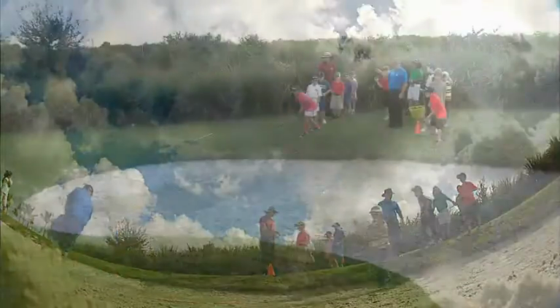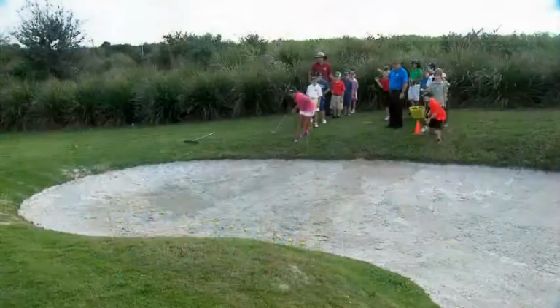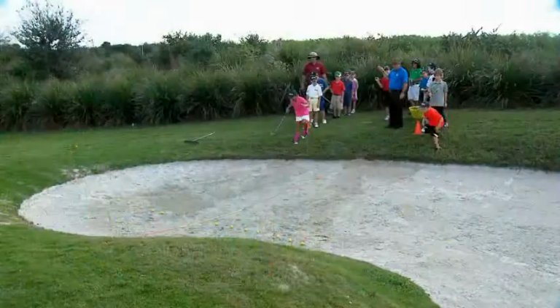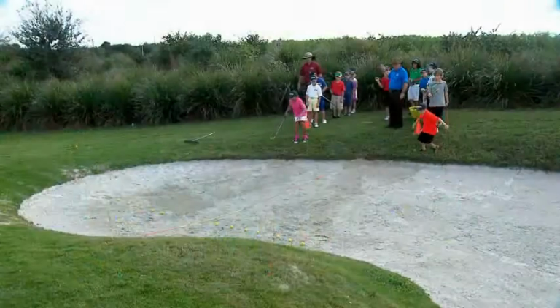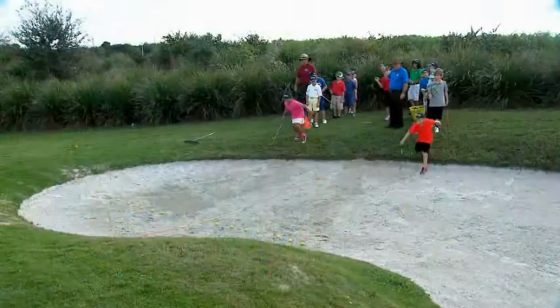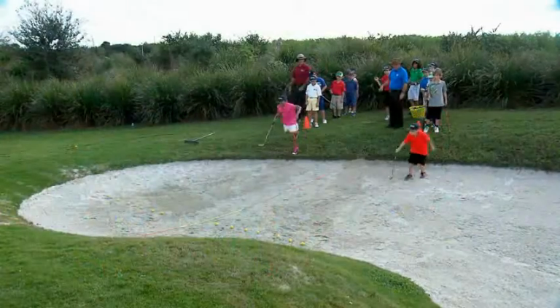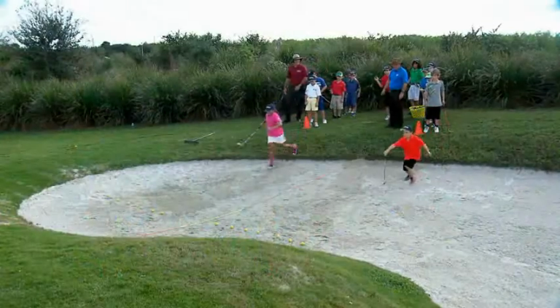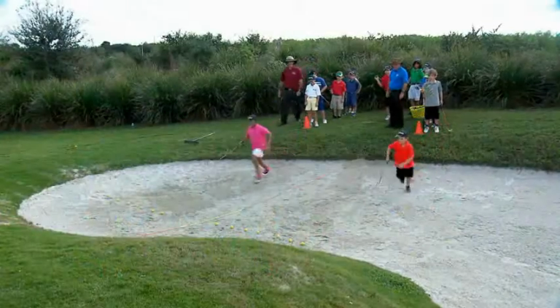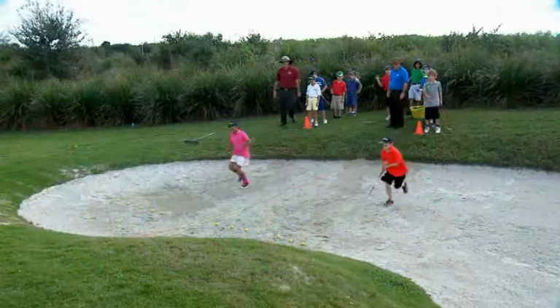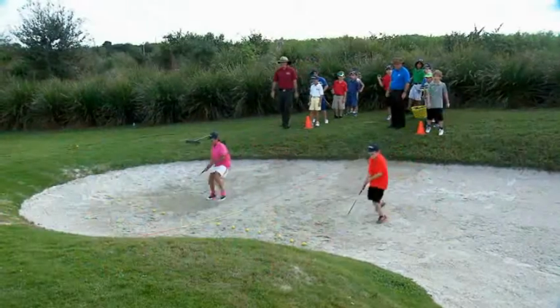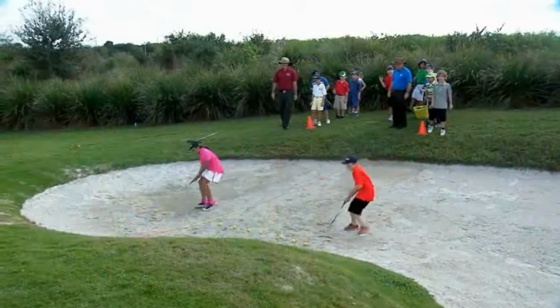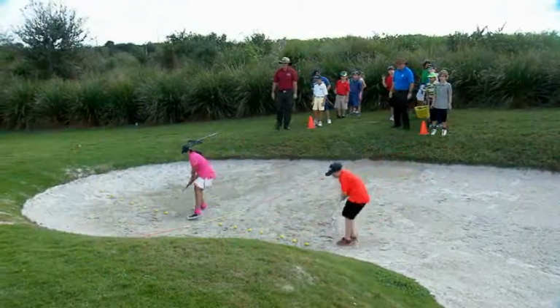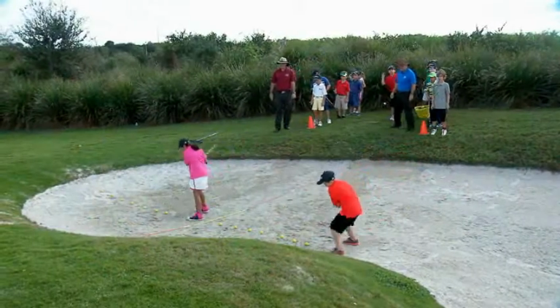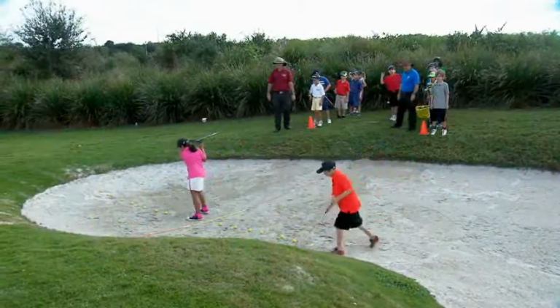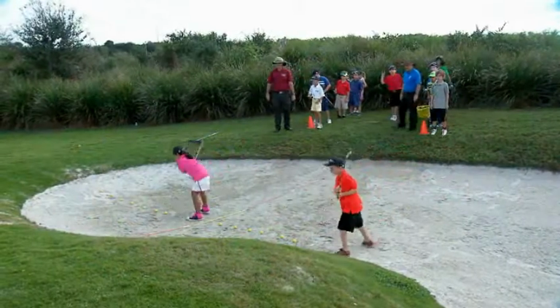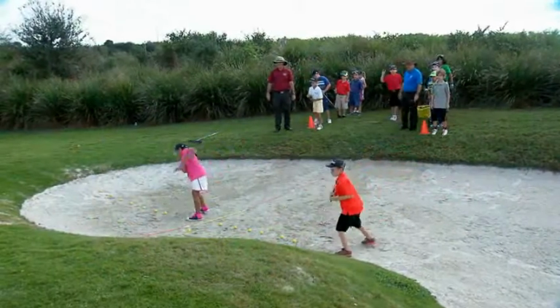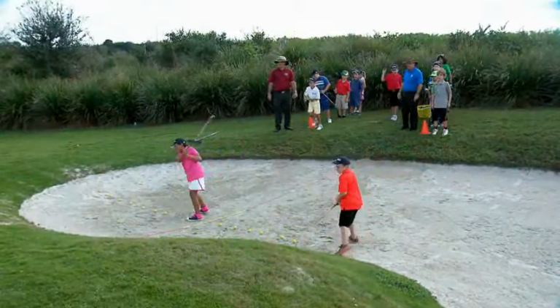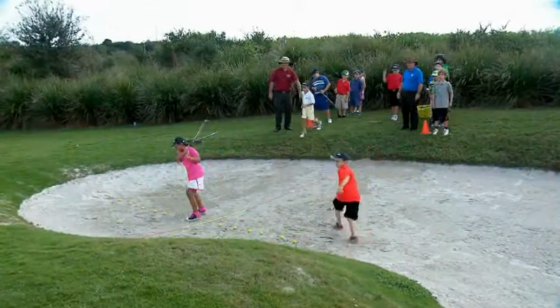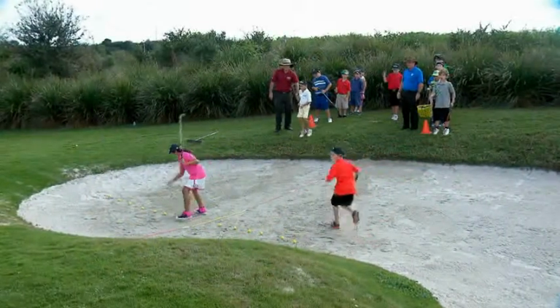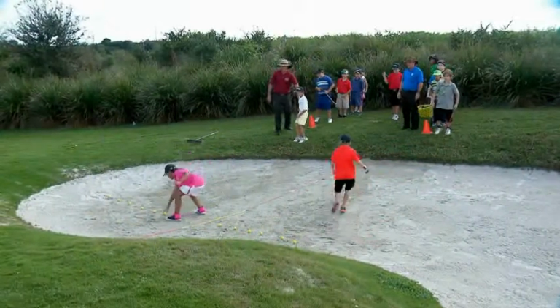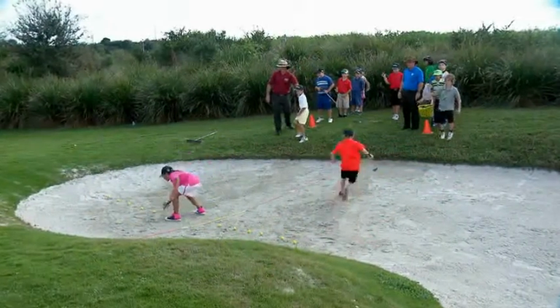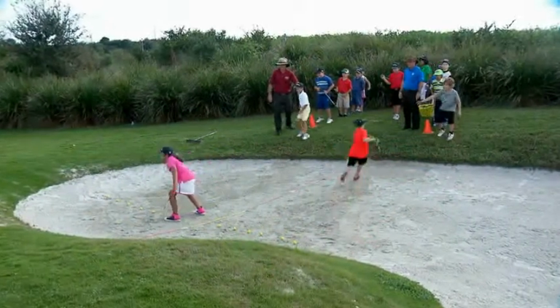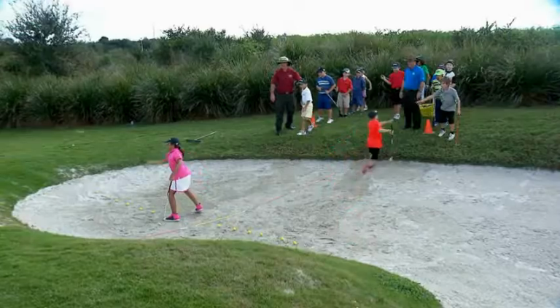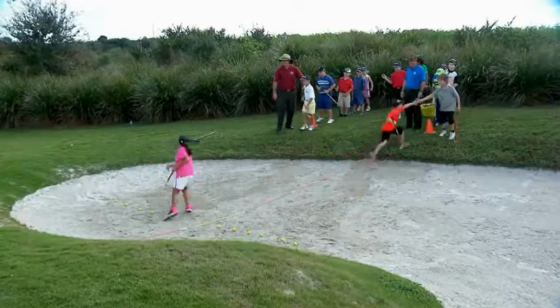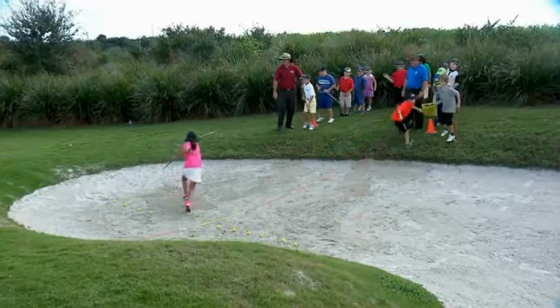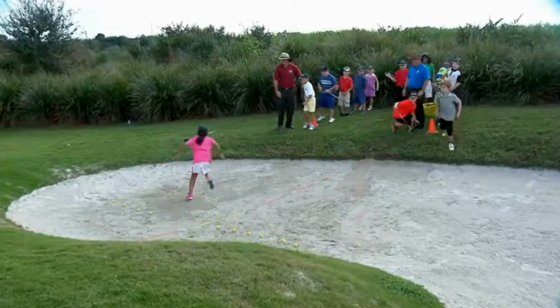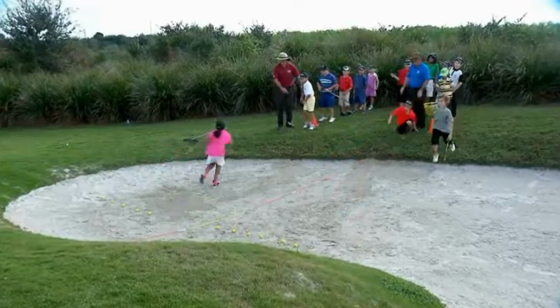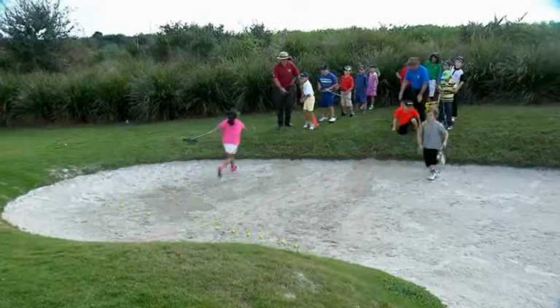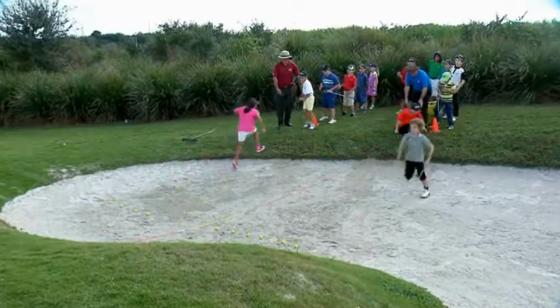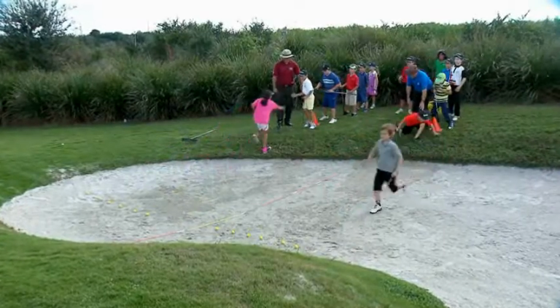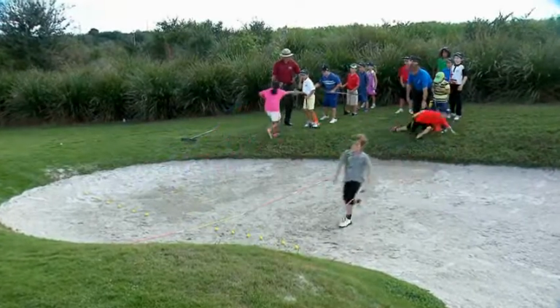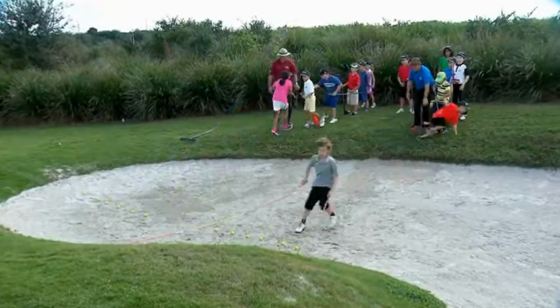On the count of three, the first player runs into the Bunker, hits his or her shot out, and runs back to the team to tag the next teammate in.